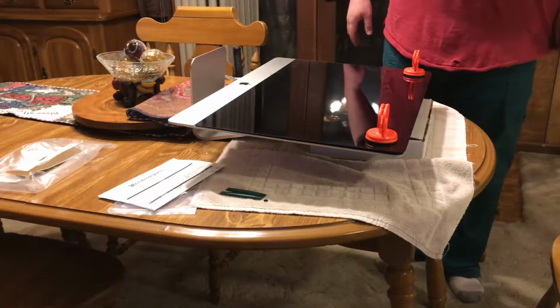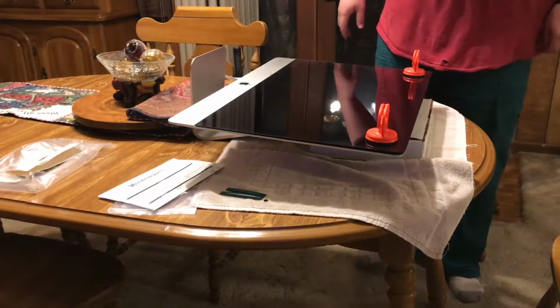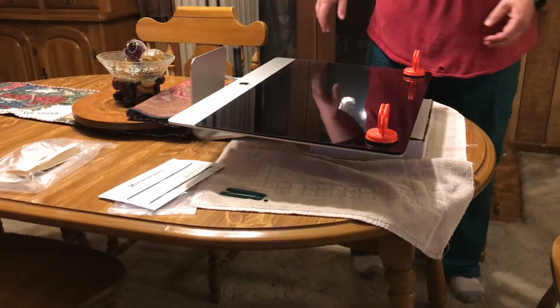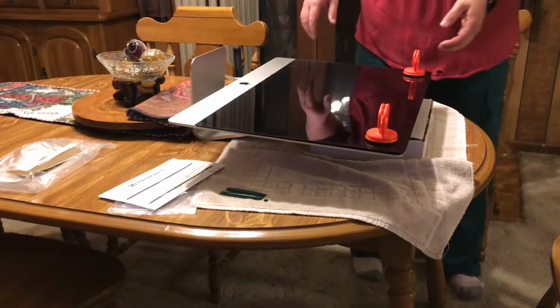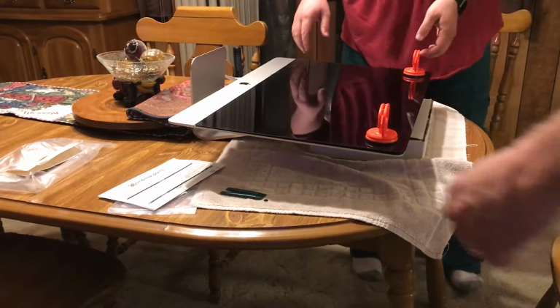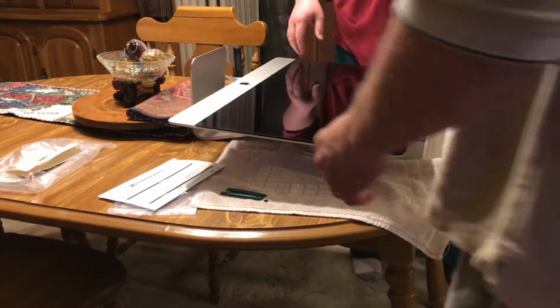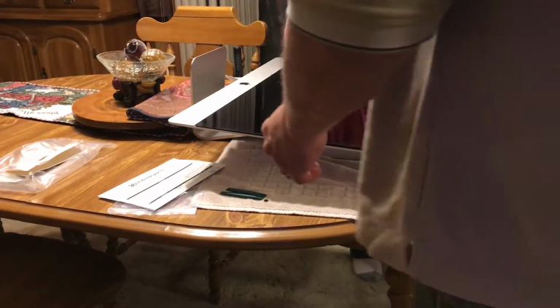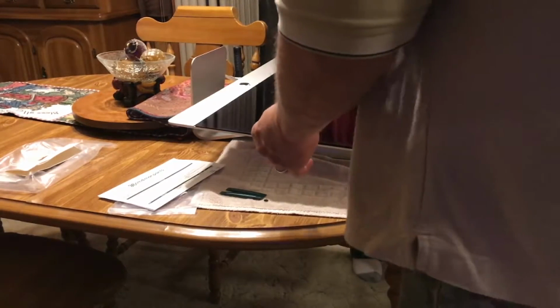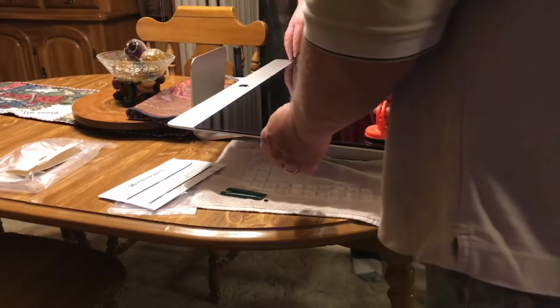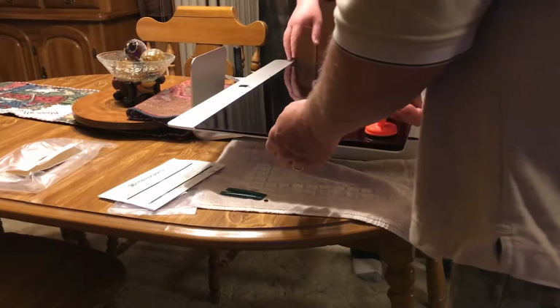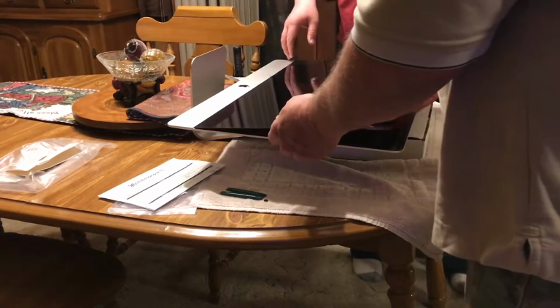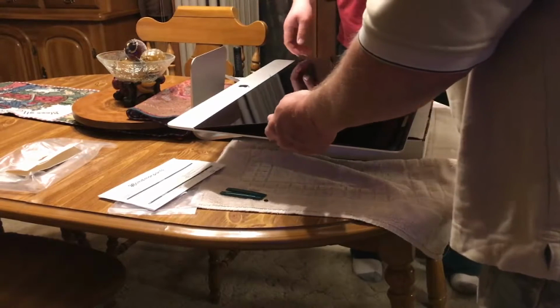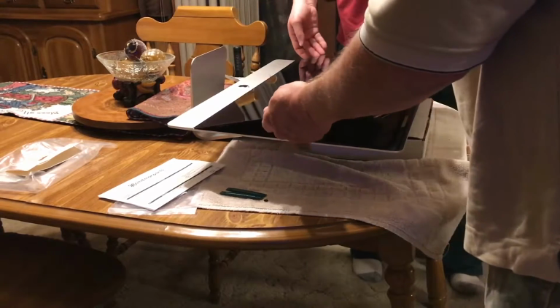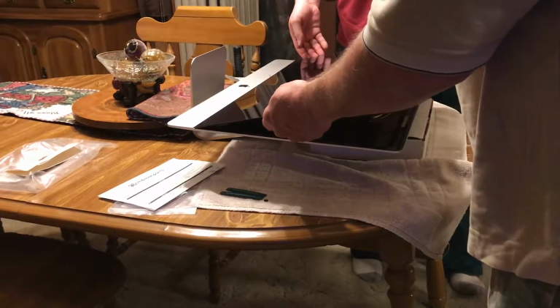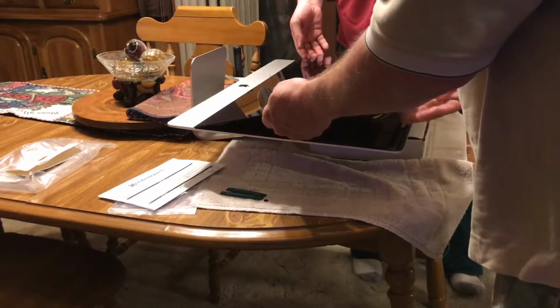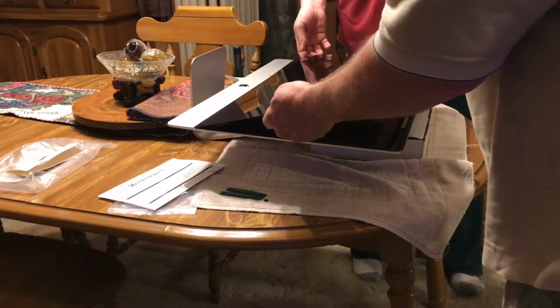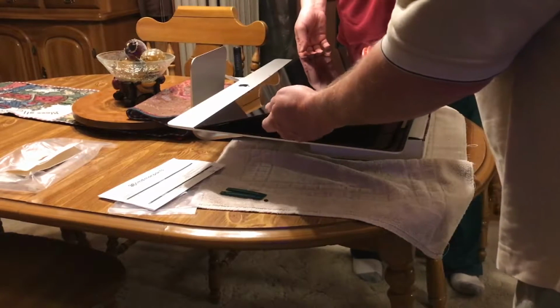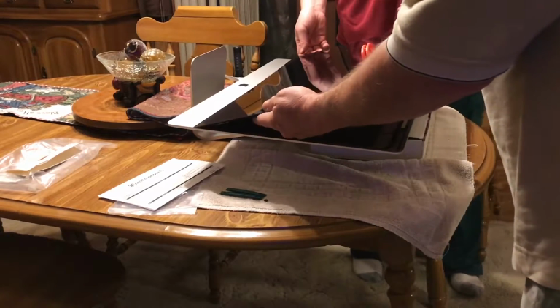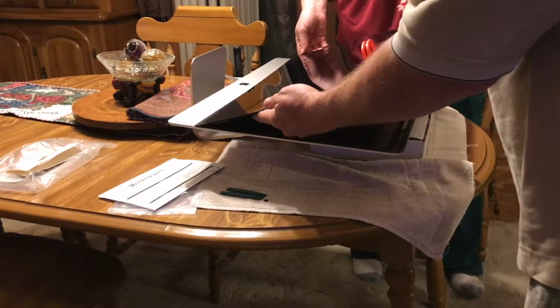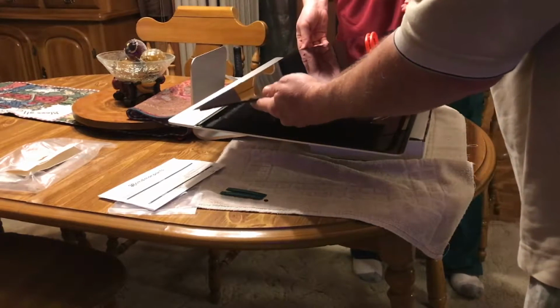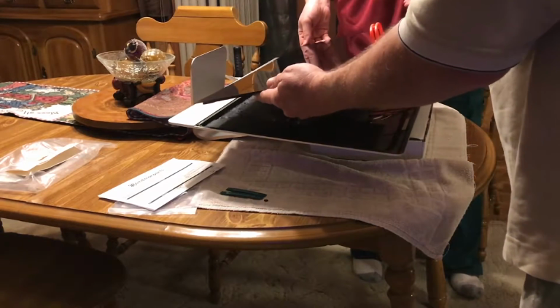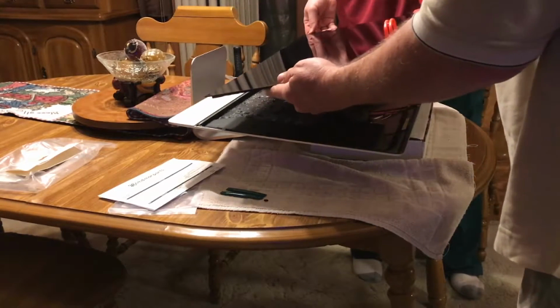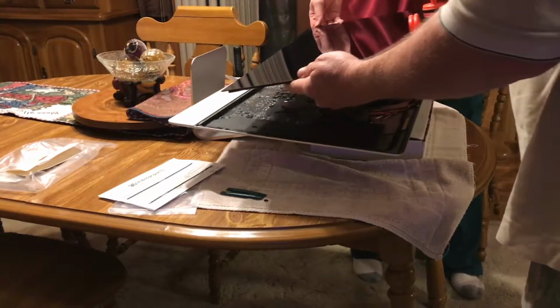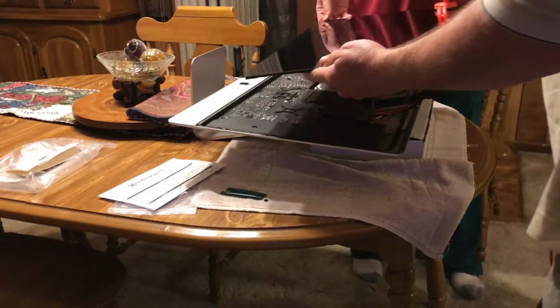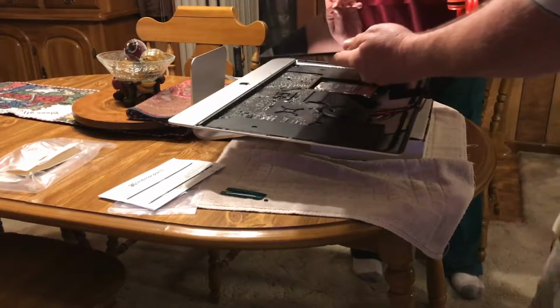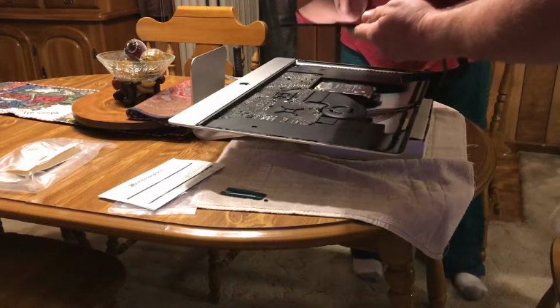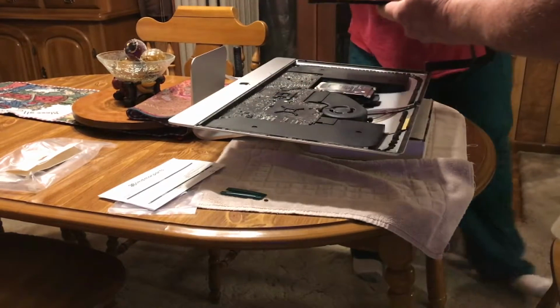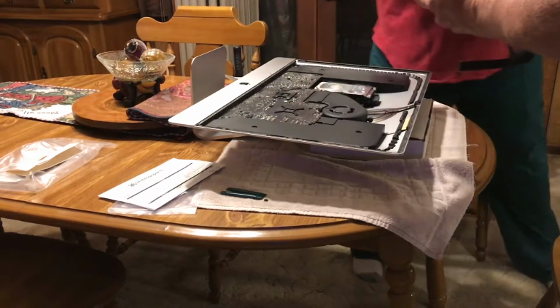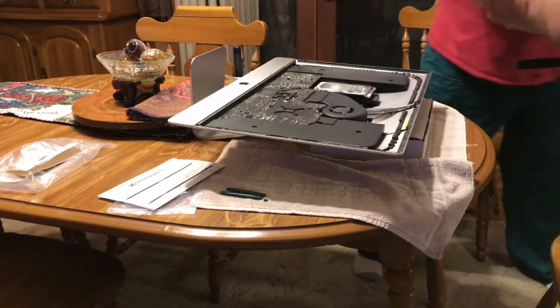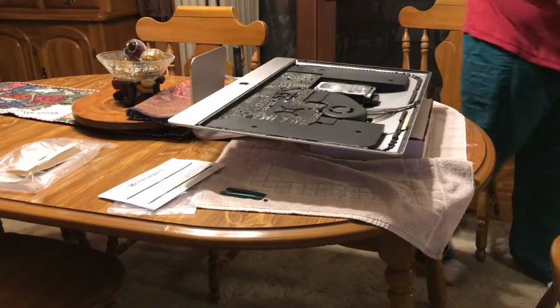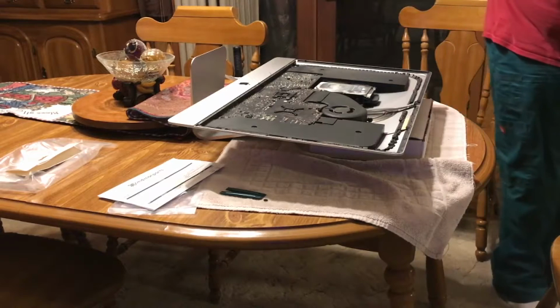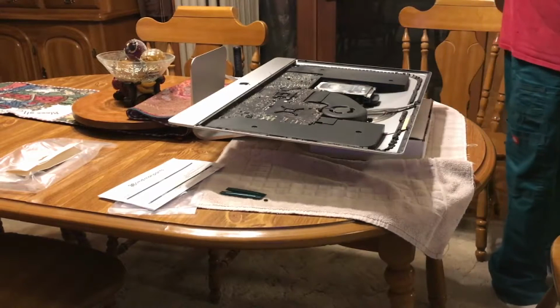This screen is heavier than I thought it was, so I enlisted the help of my father to help me remove it safely.